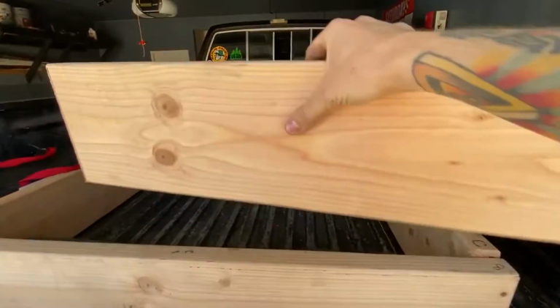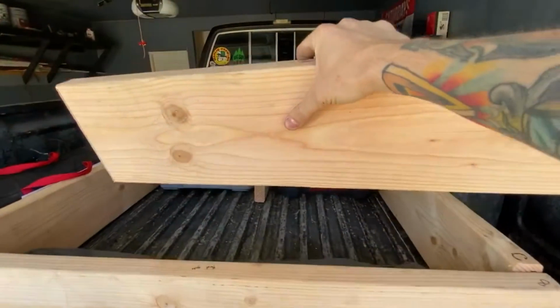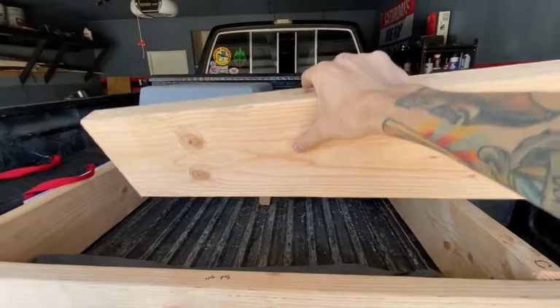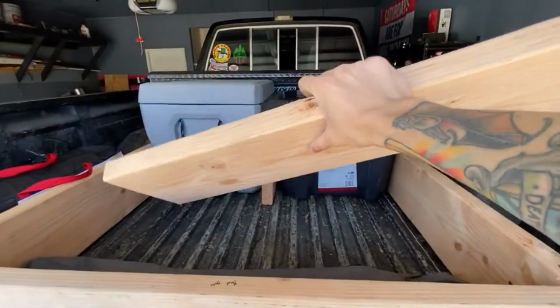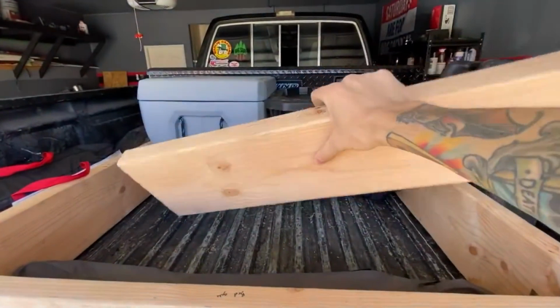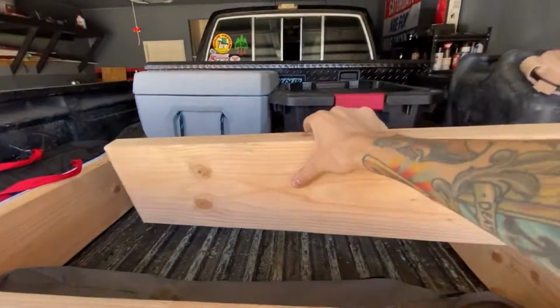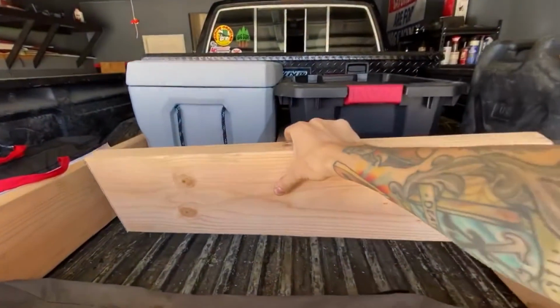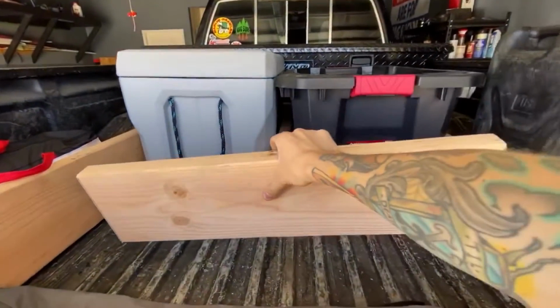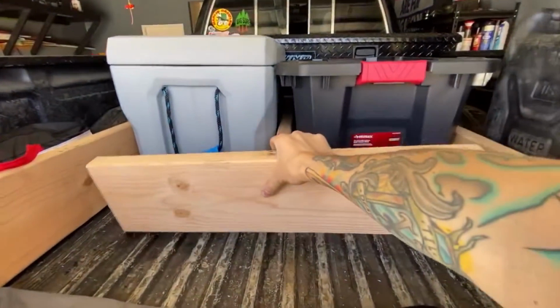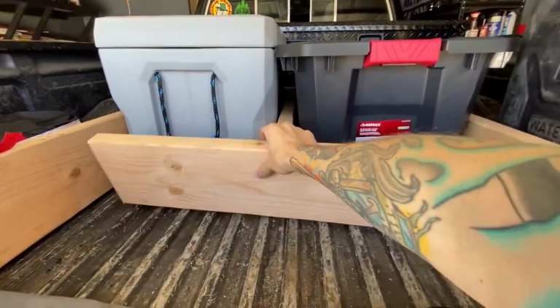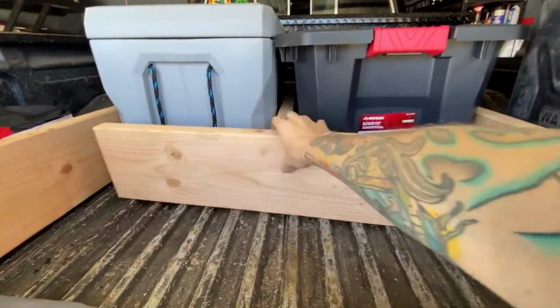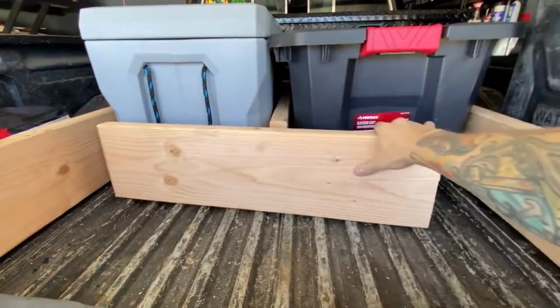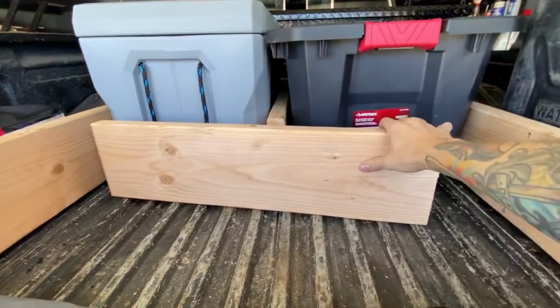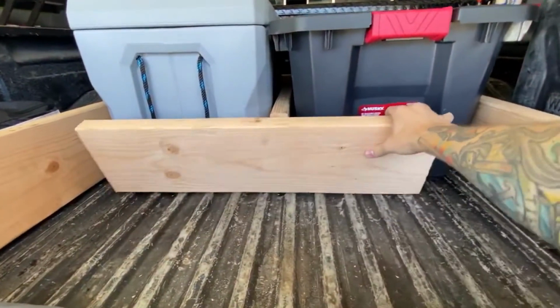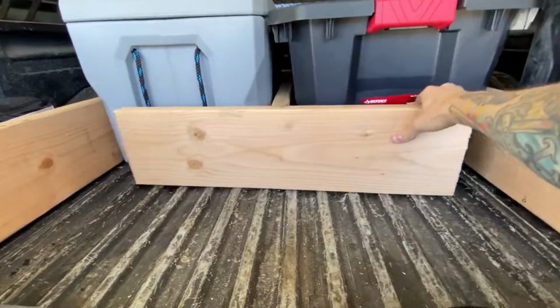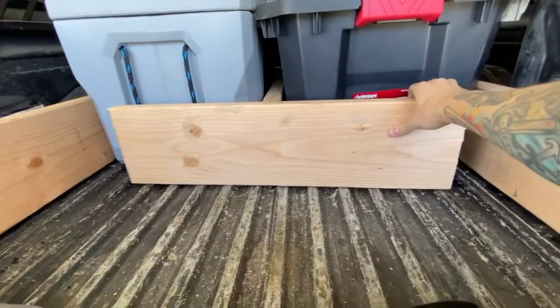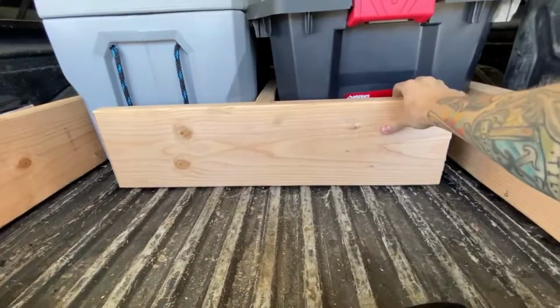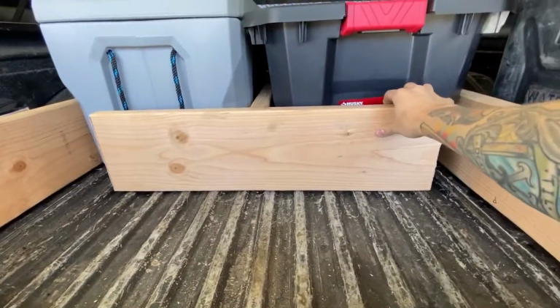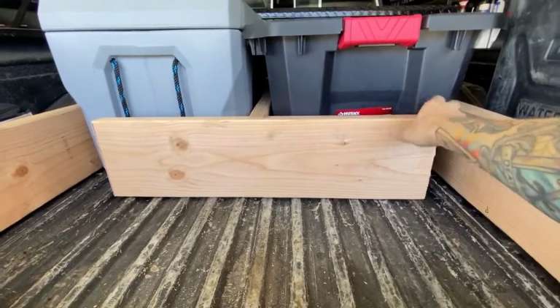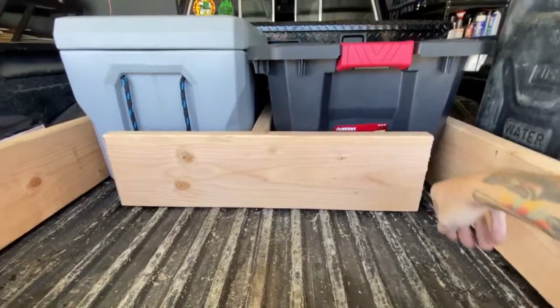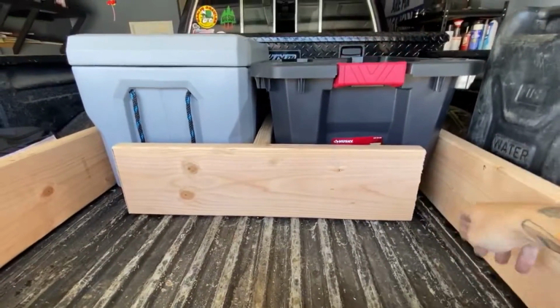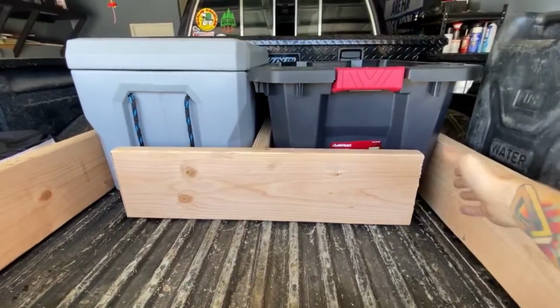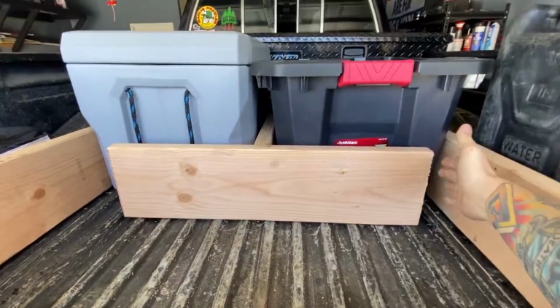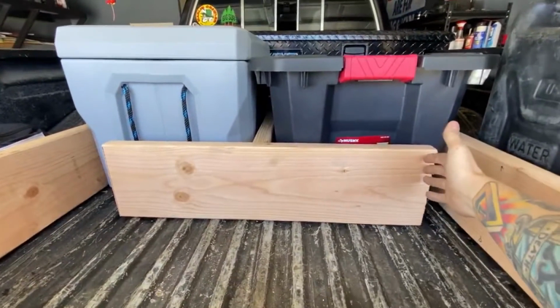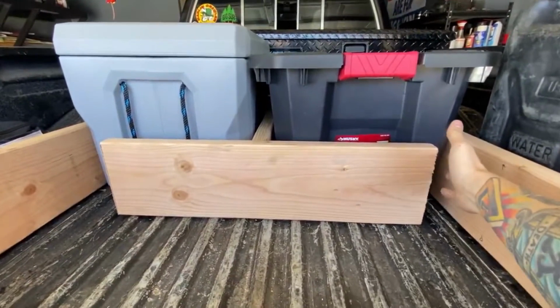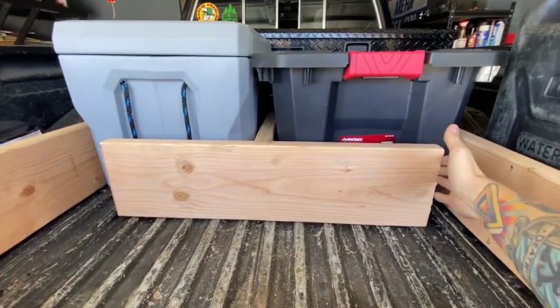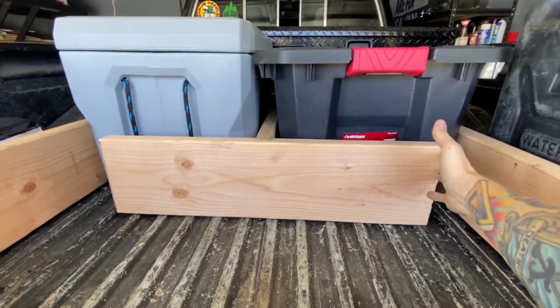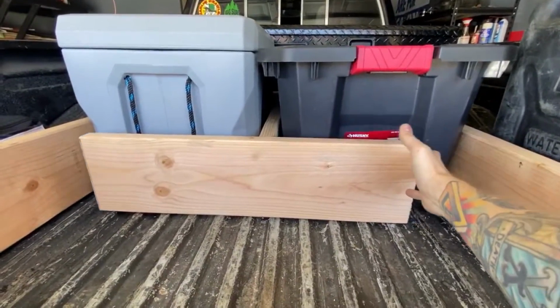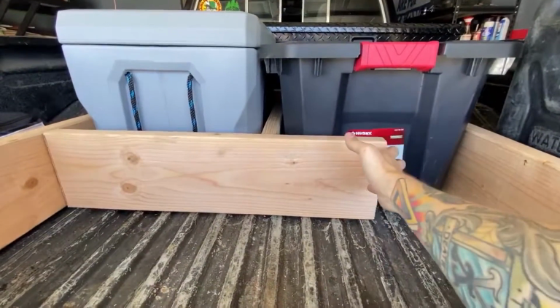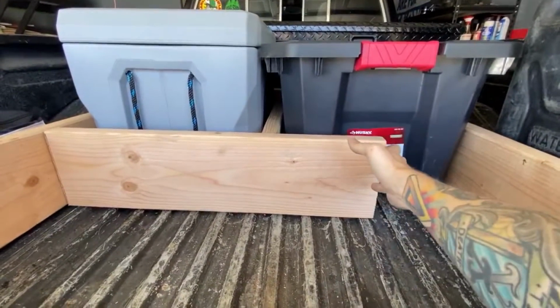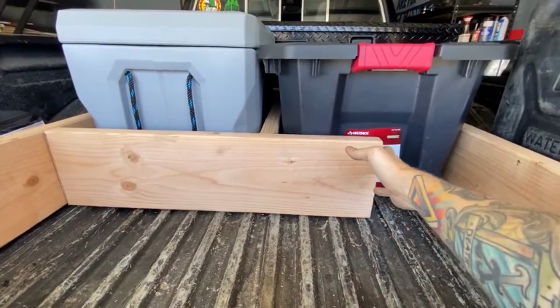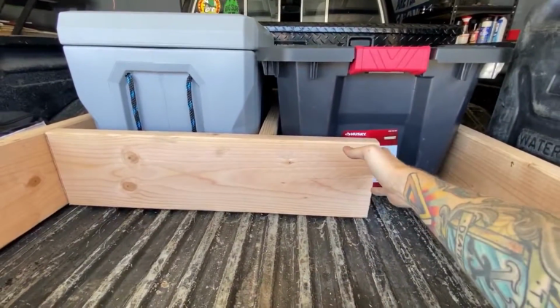Unfortunately, we ran out of wood, so we need to pick up some more to finish this project, but here's a look into what we have in mind.